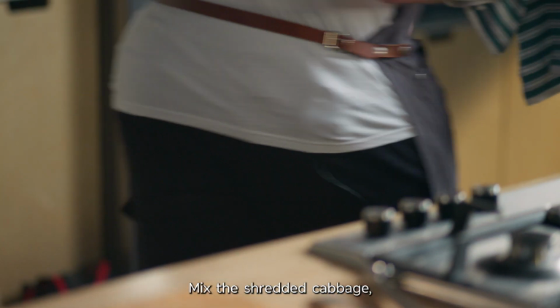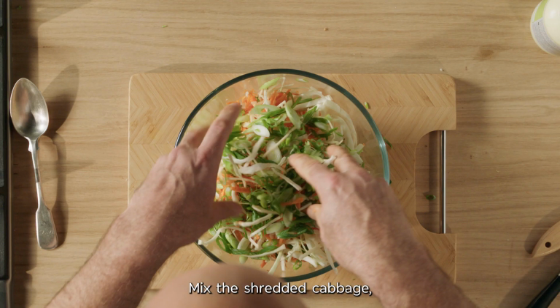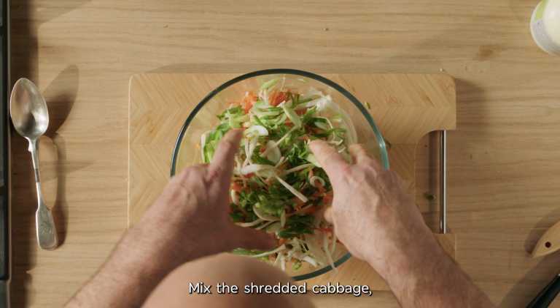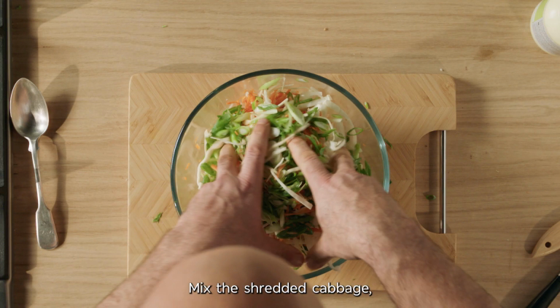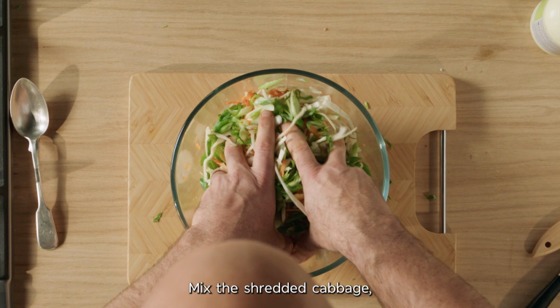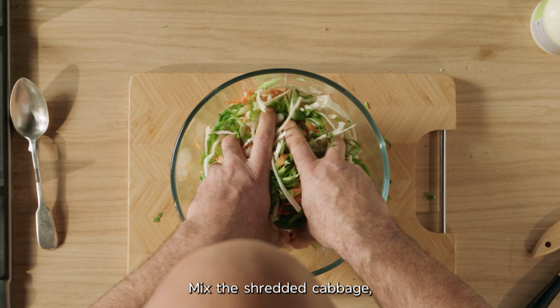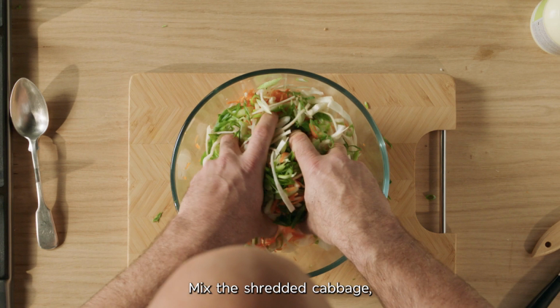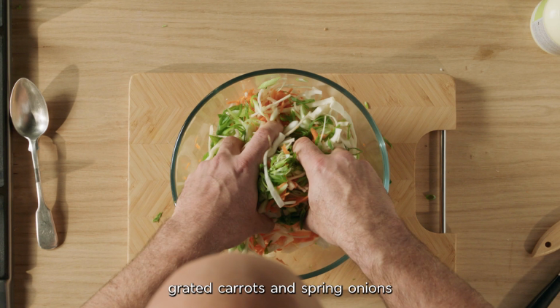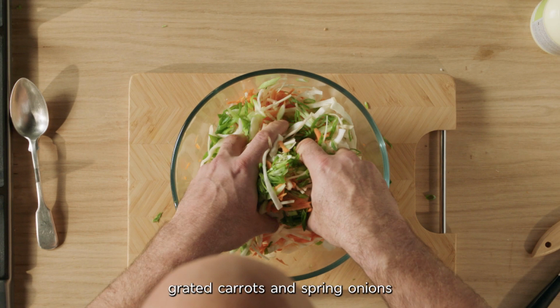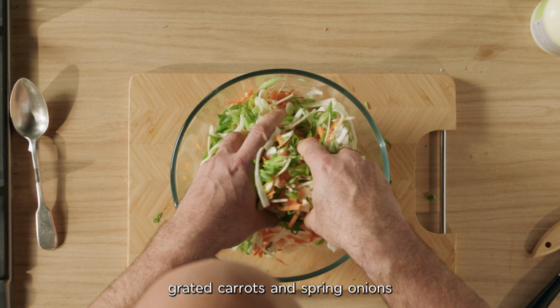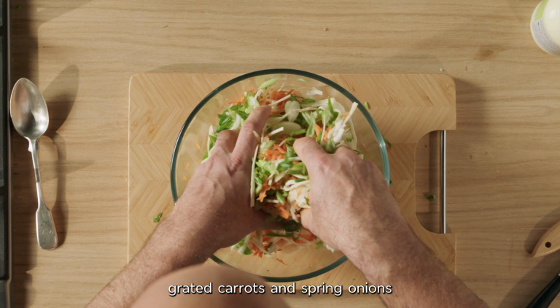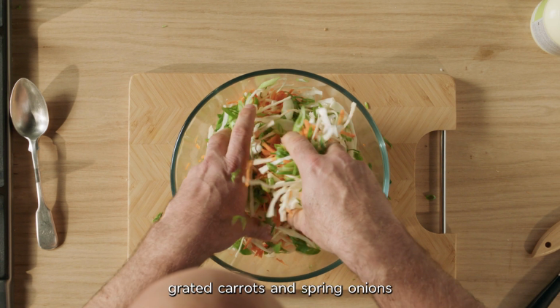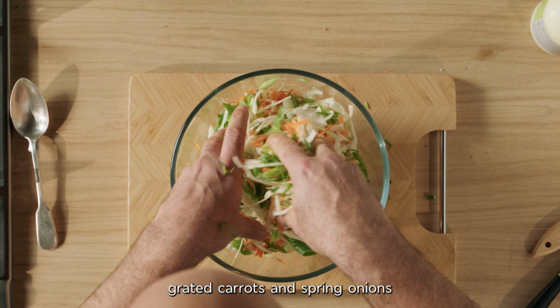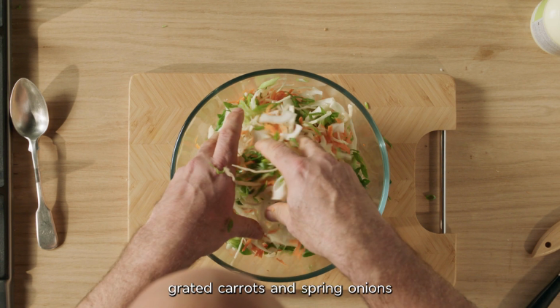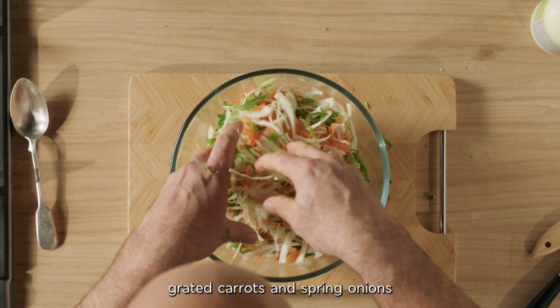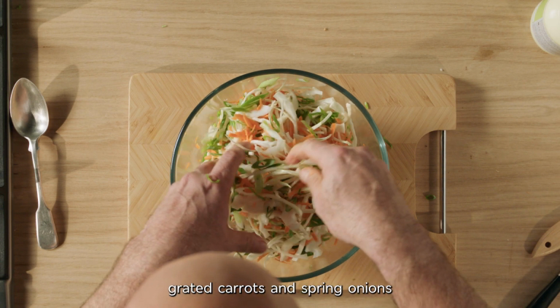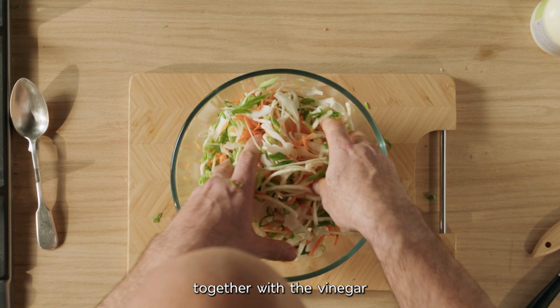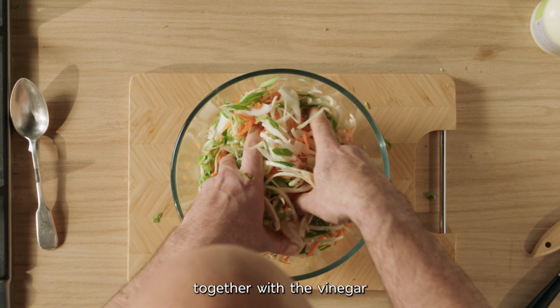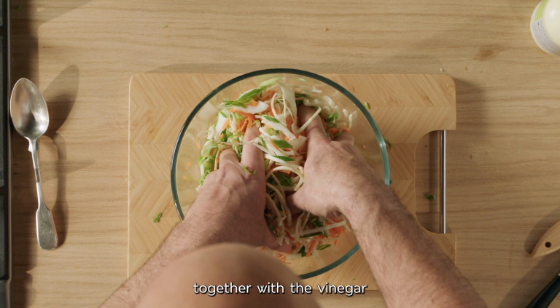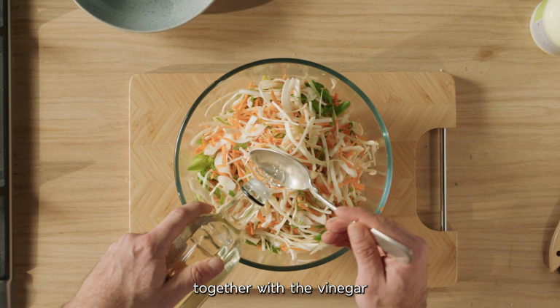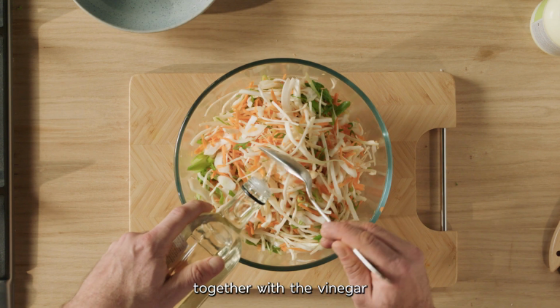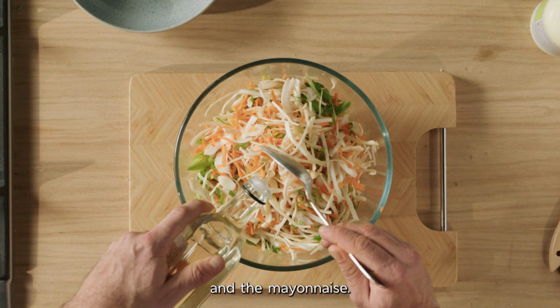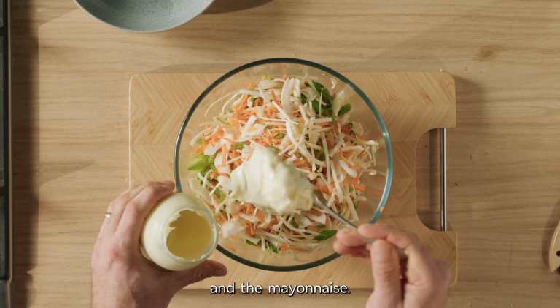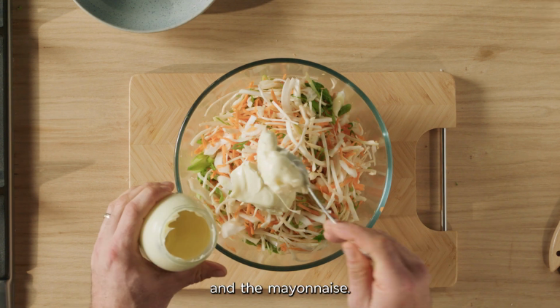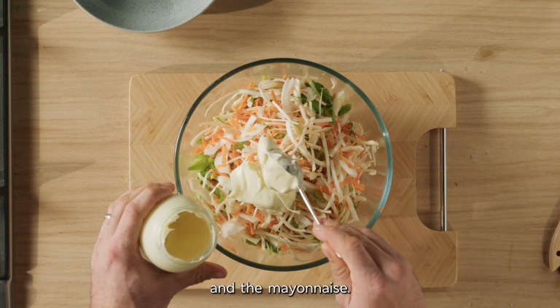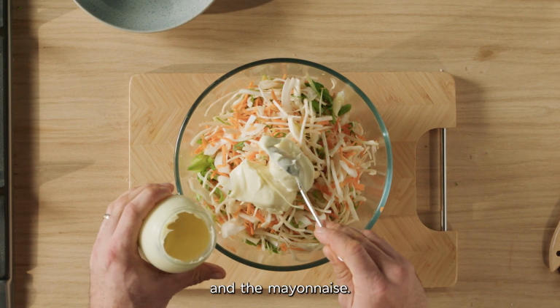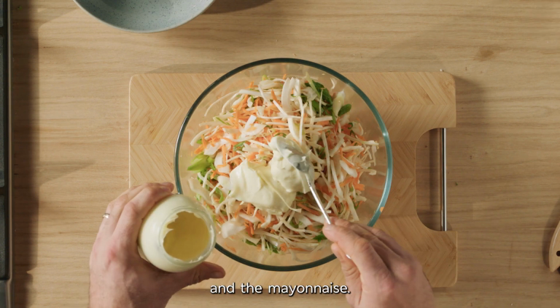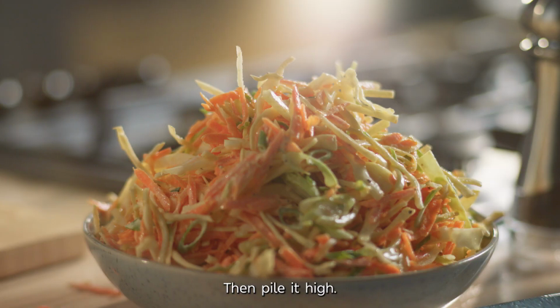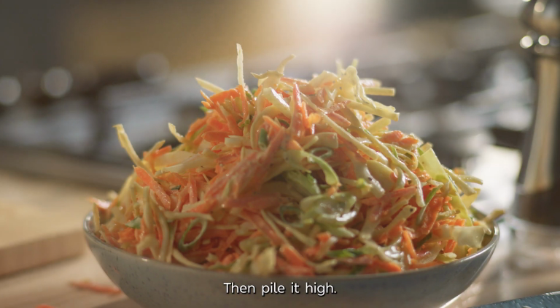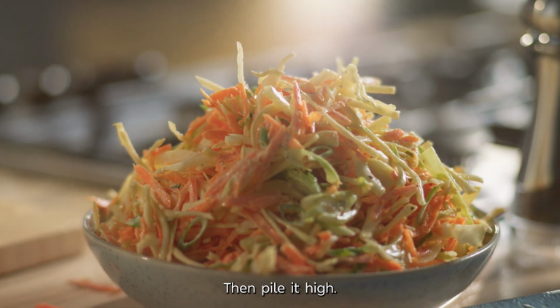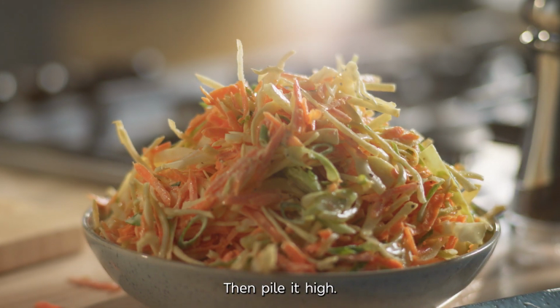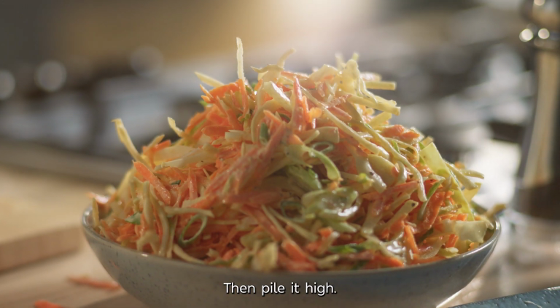Mix the shredded cabbage, grated carrots and spring onions together with the vinegar and the mayonnaise and then pile it high.